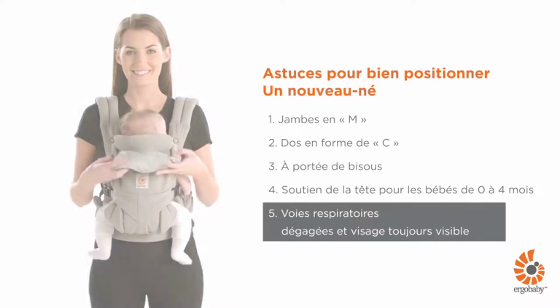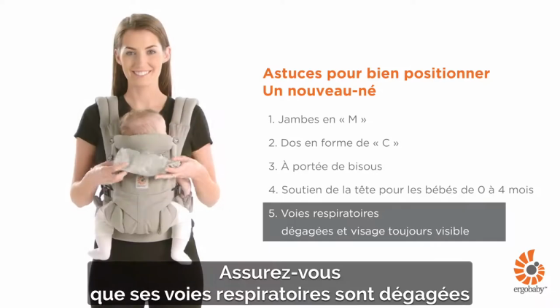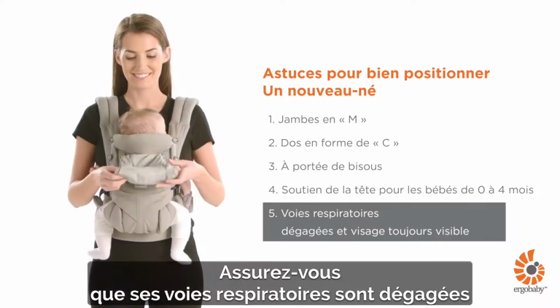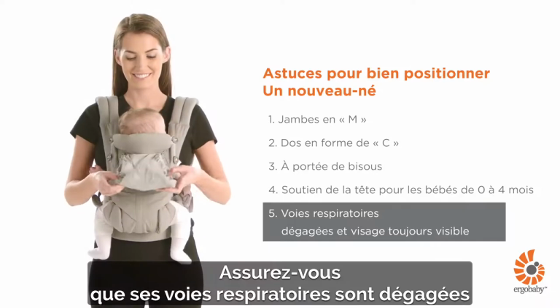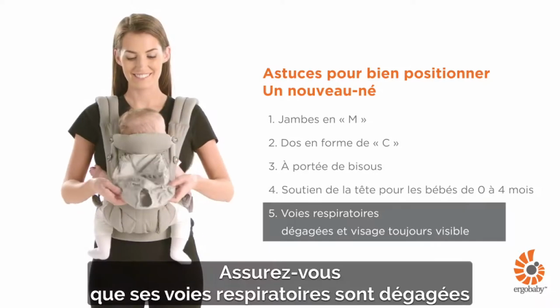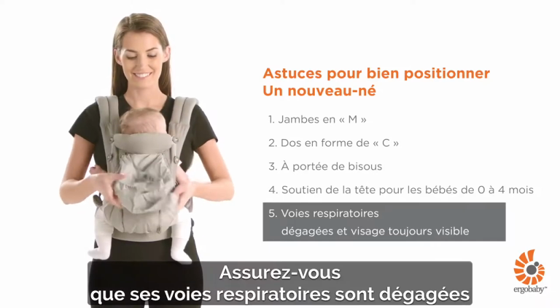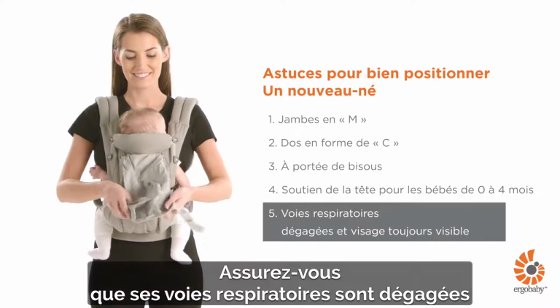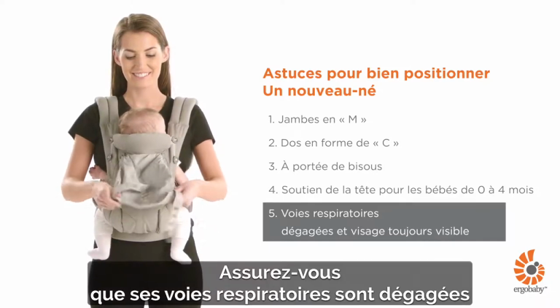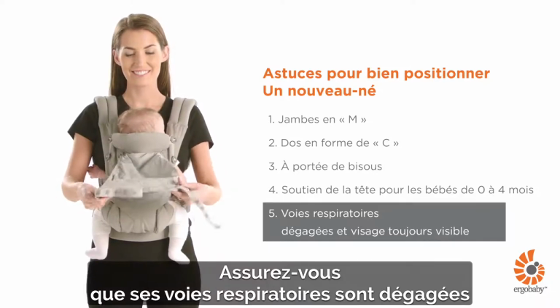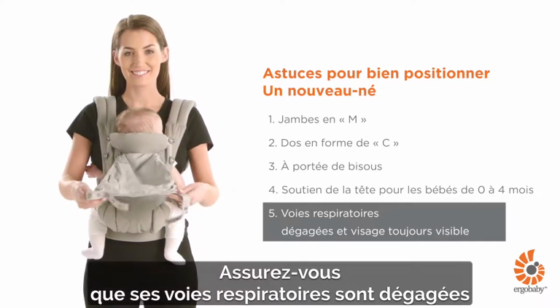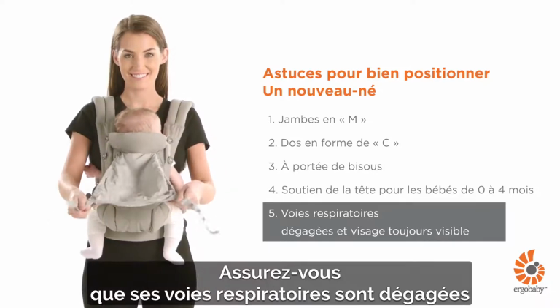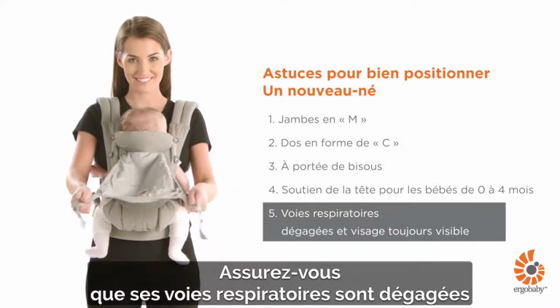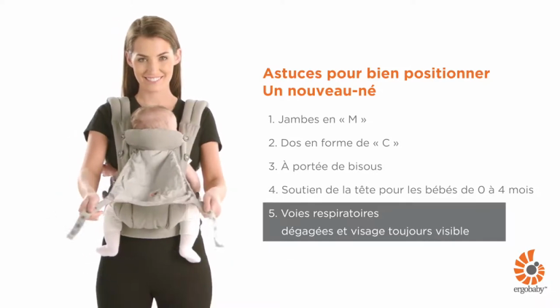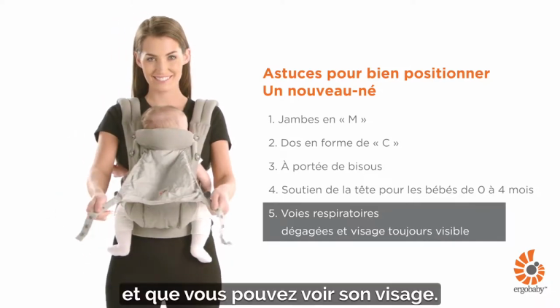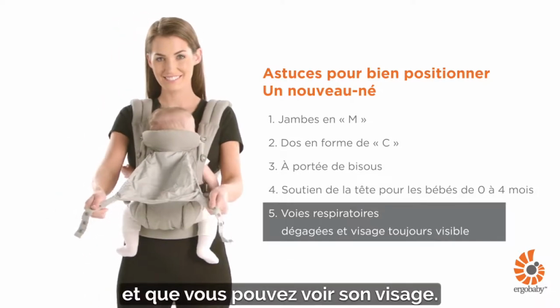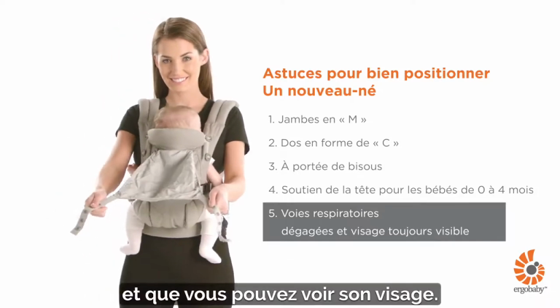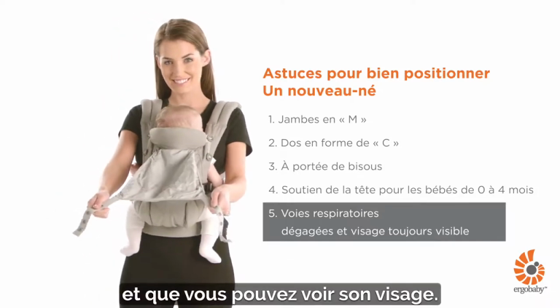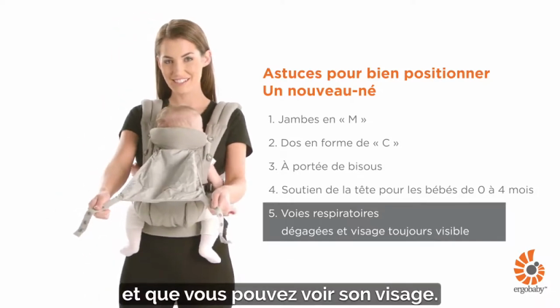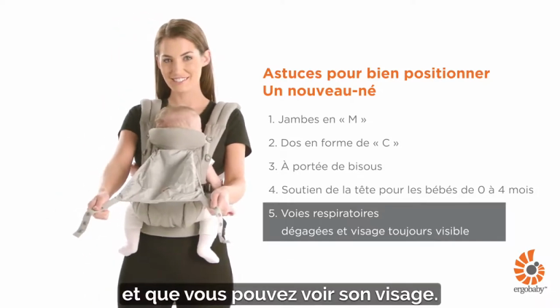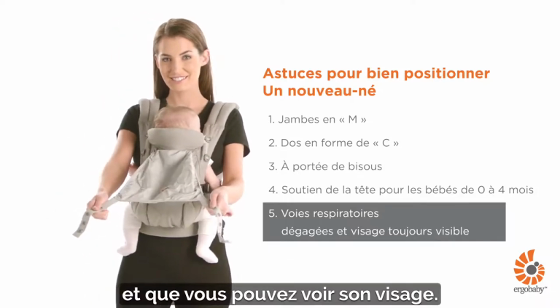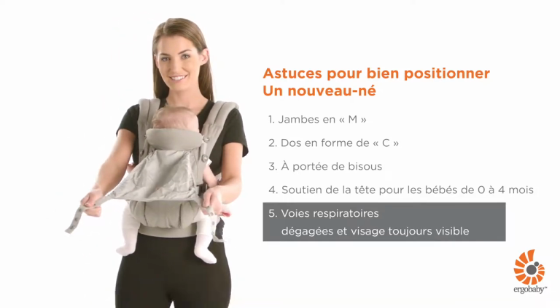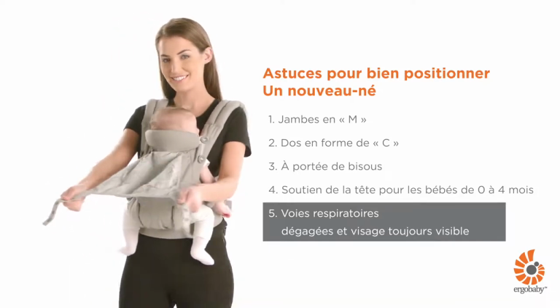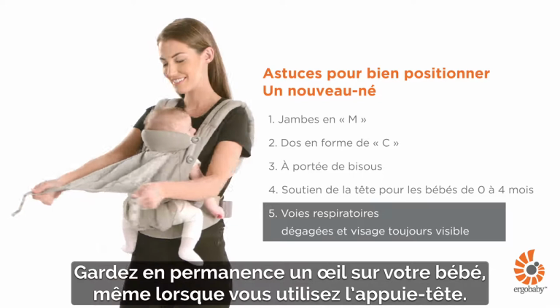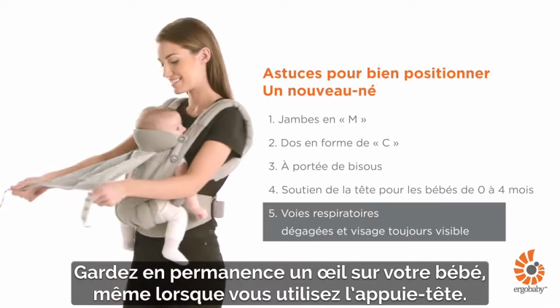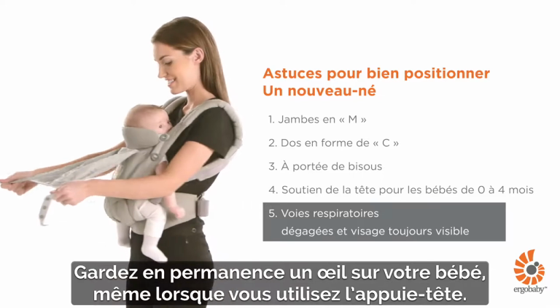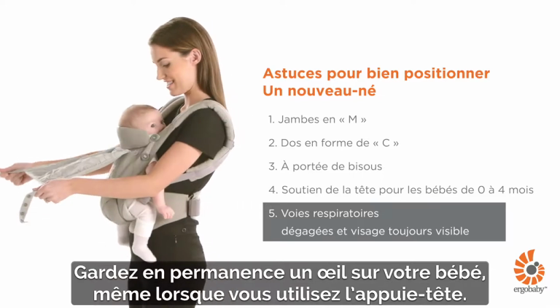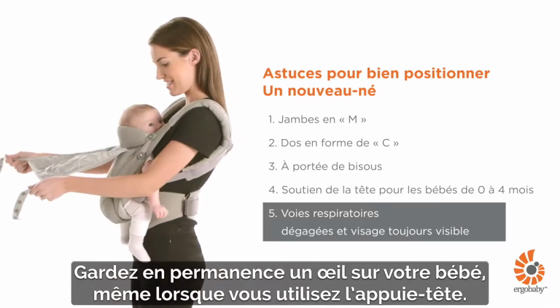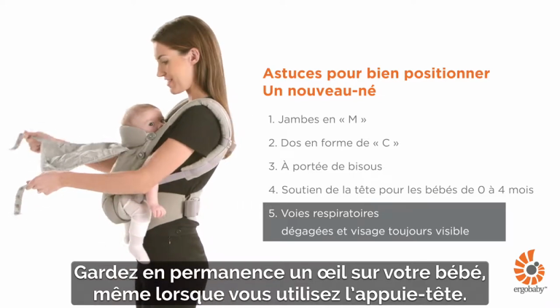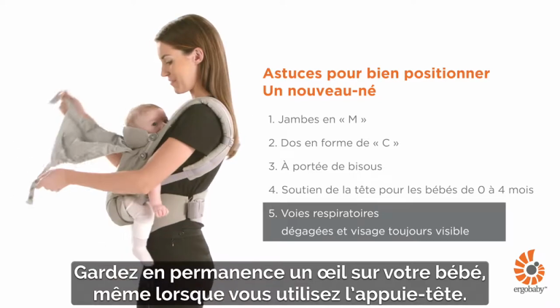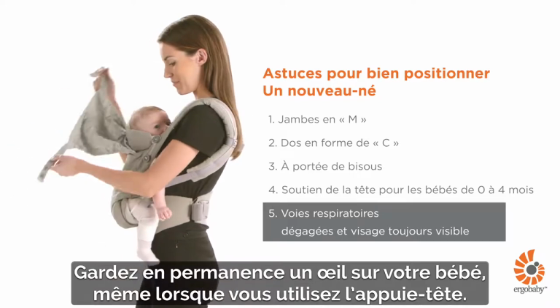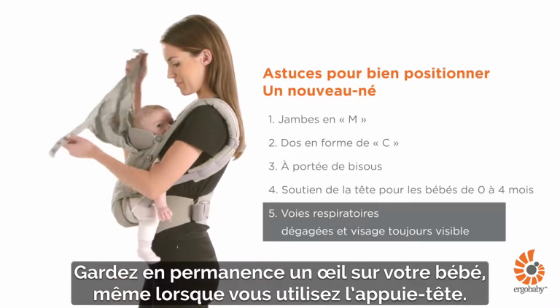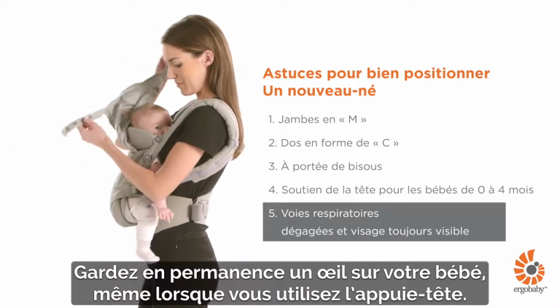Make sure your baby's airway is clear and that you can see her face. Regularly check on your baby even when using the hood.